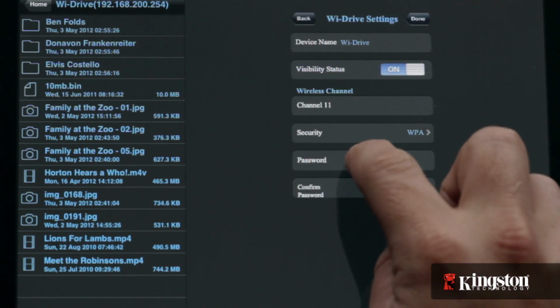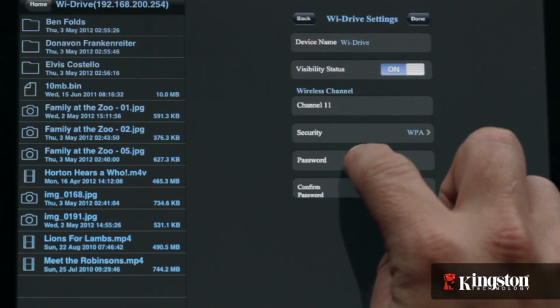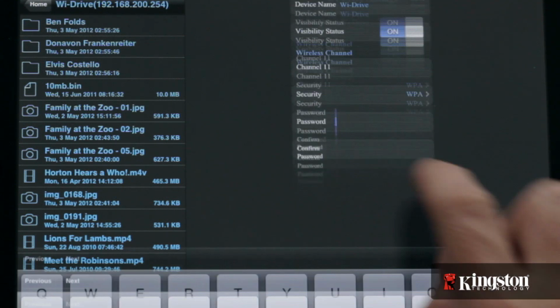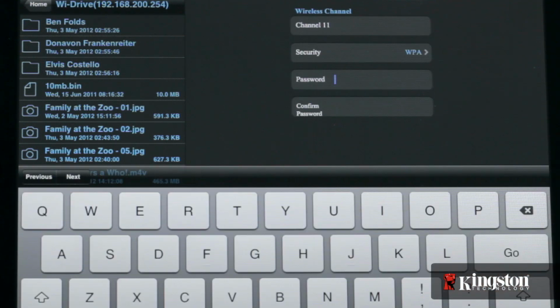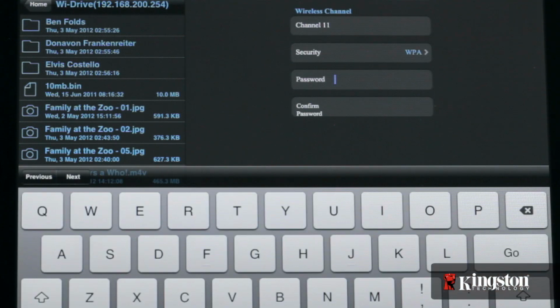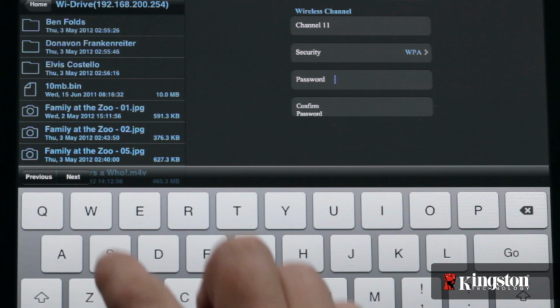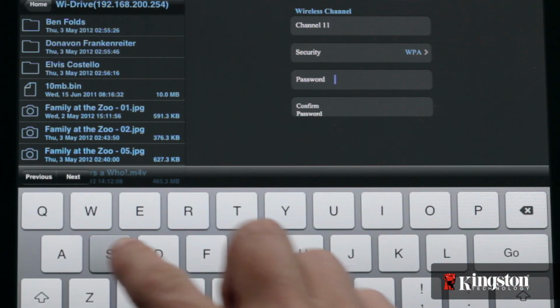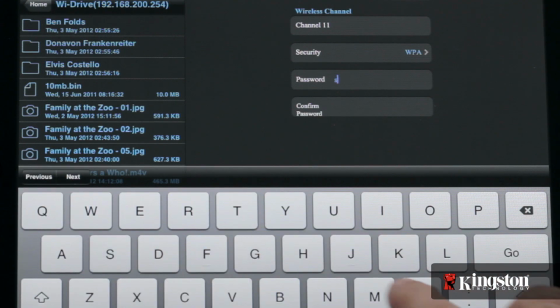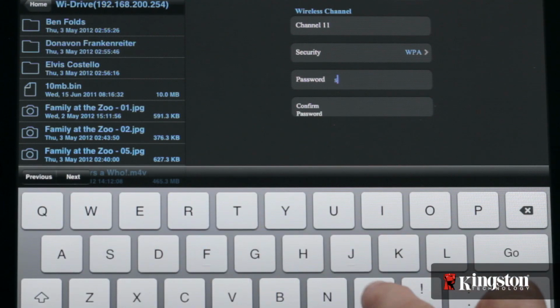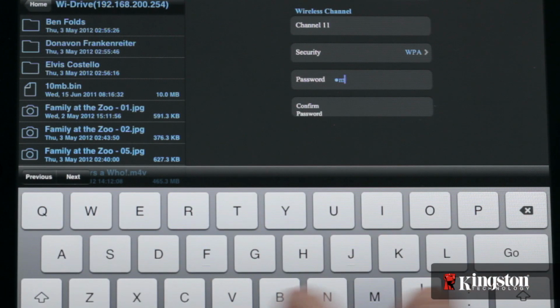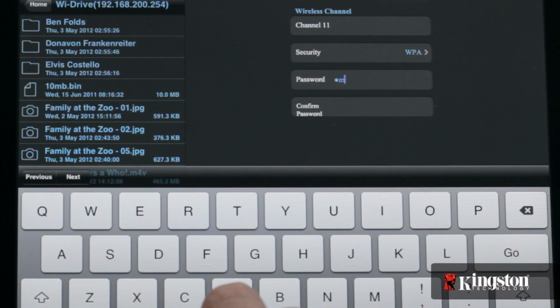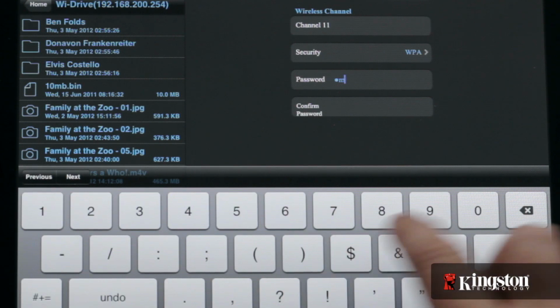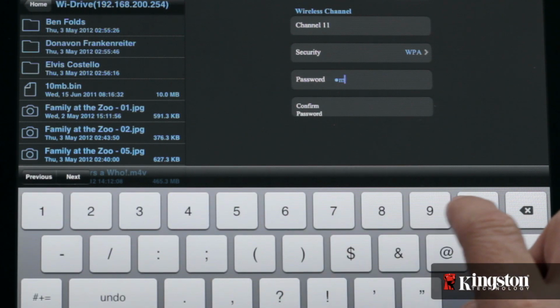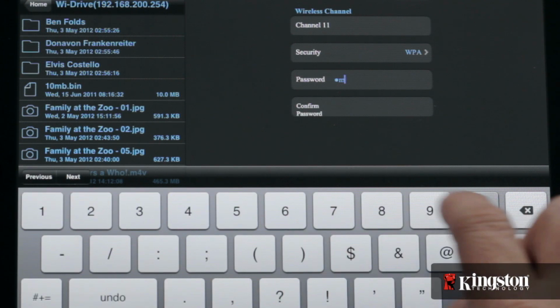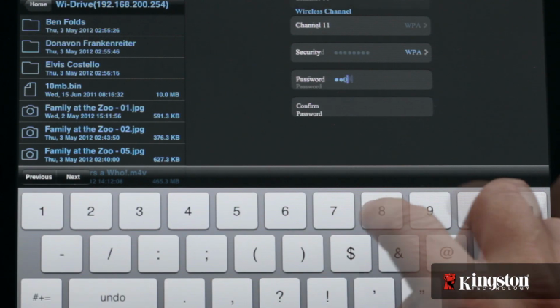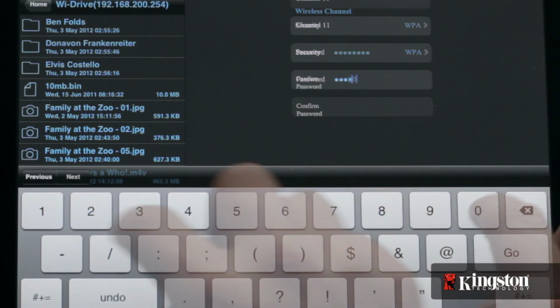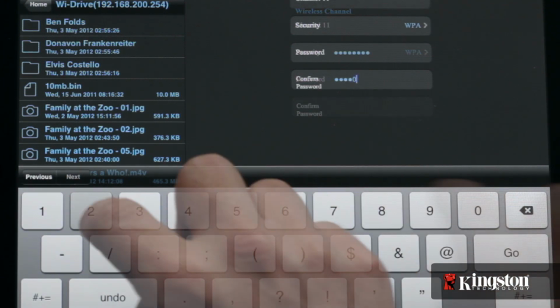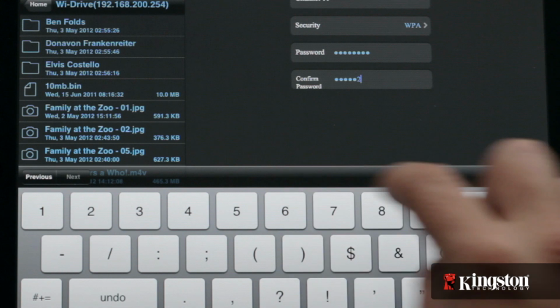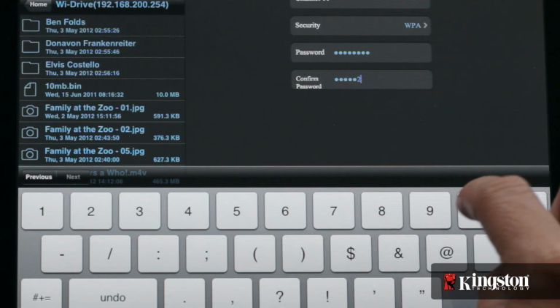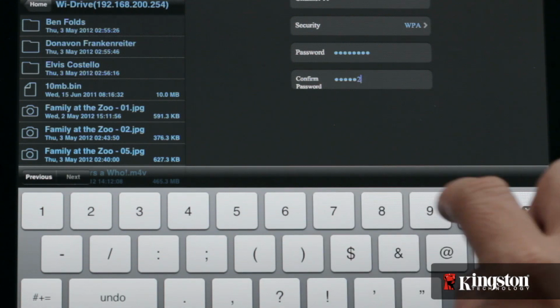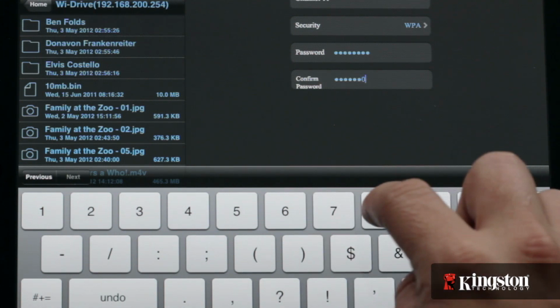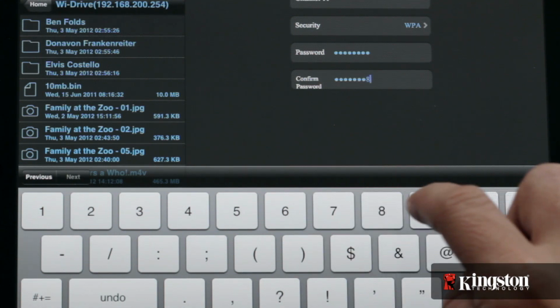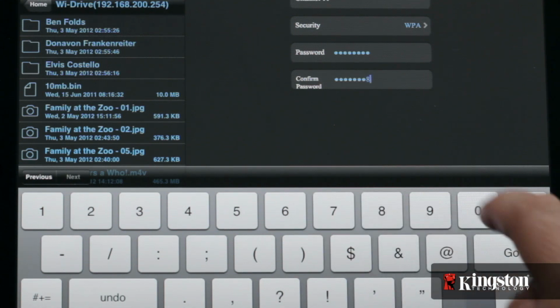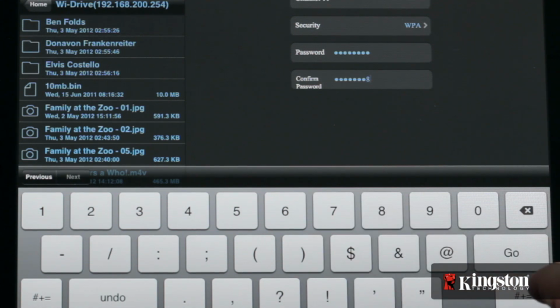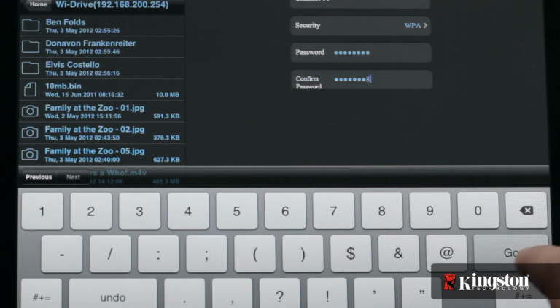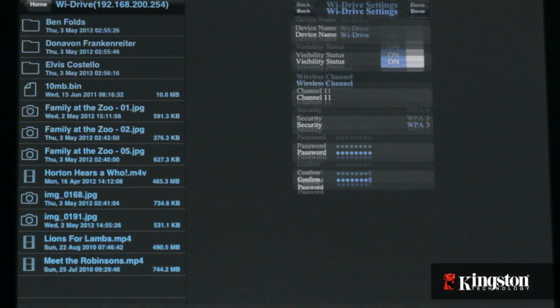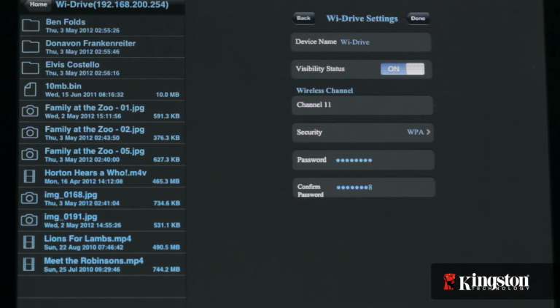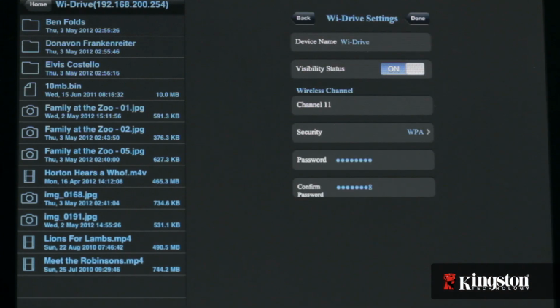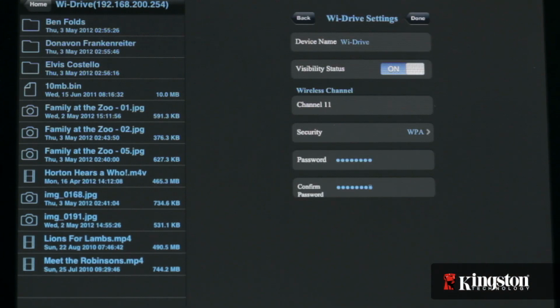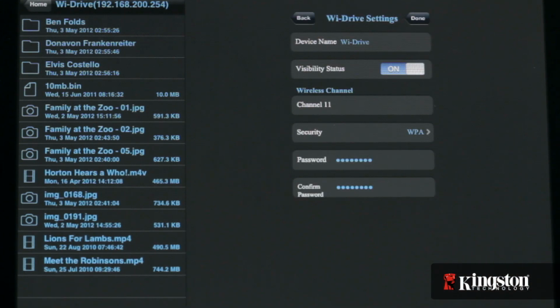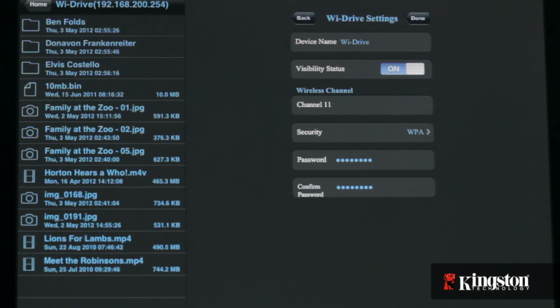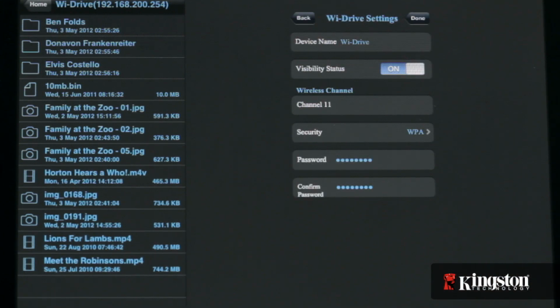Any of these will work, but WPA or greater is recommended for increased security. Just select the protocol you wish to use and create a password.